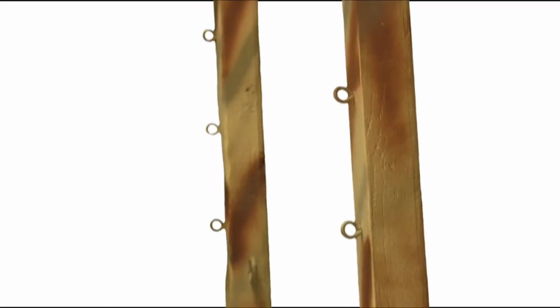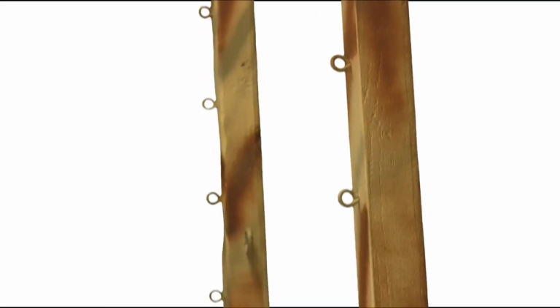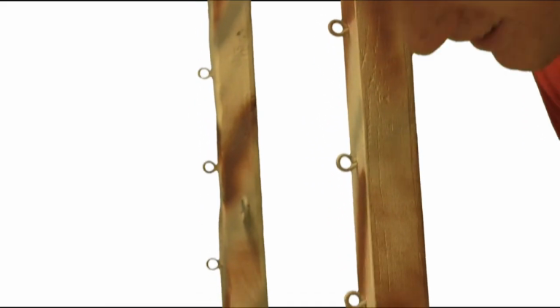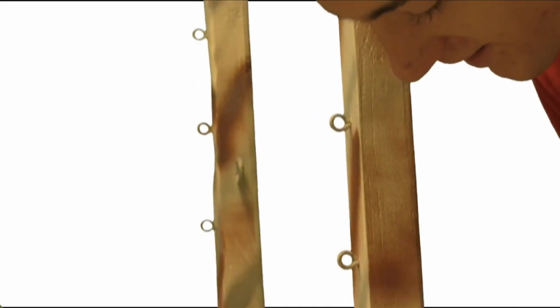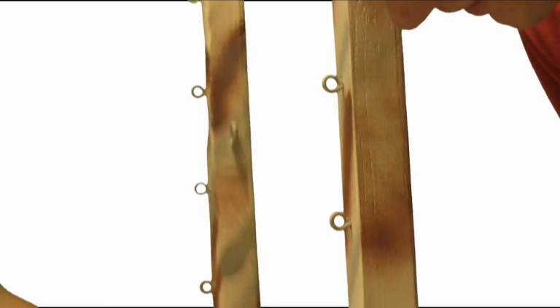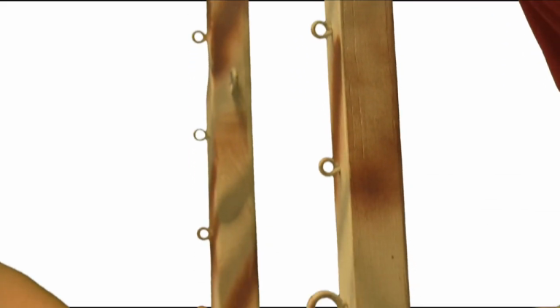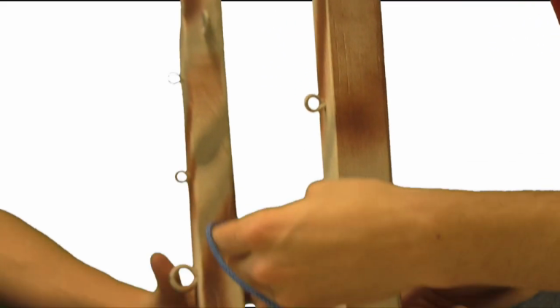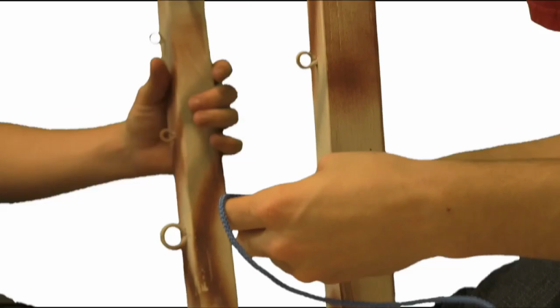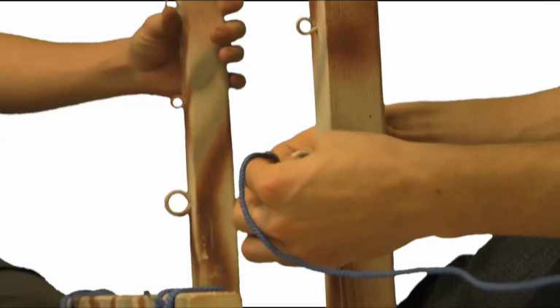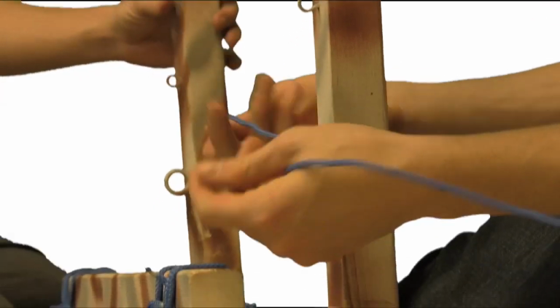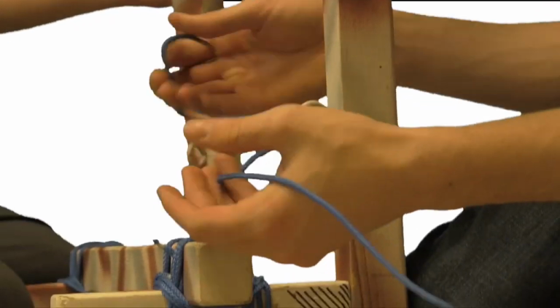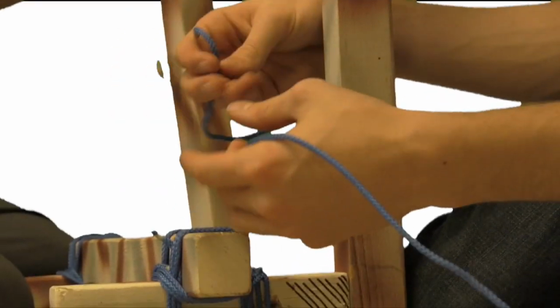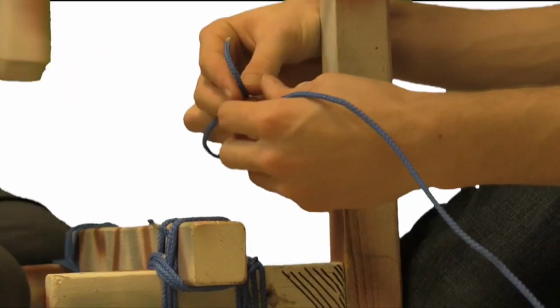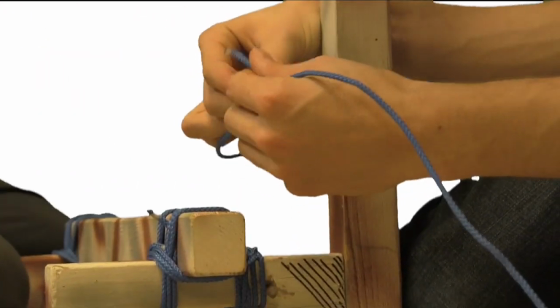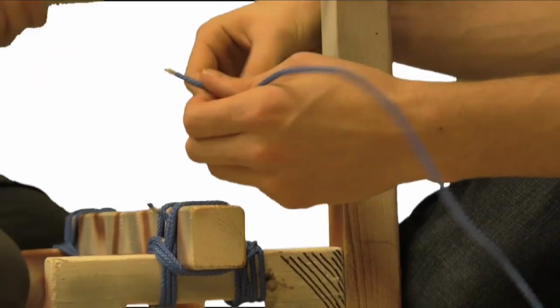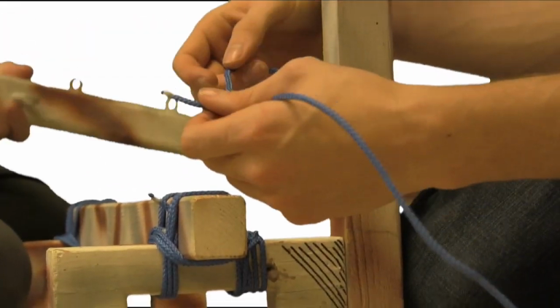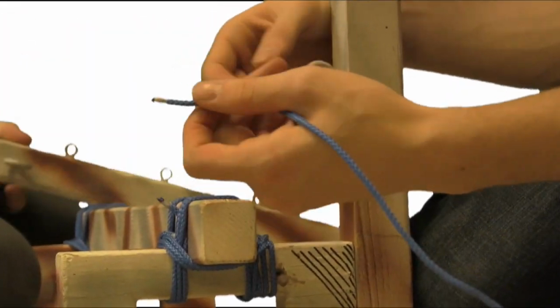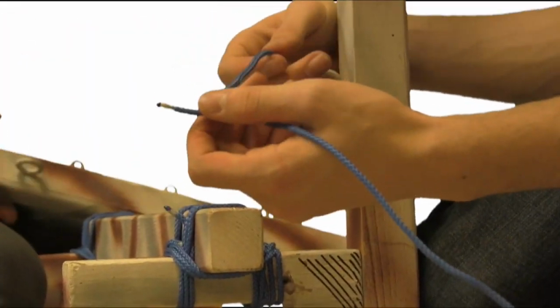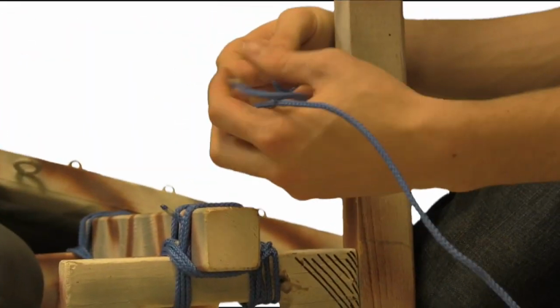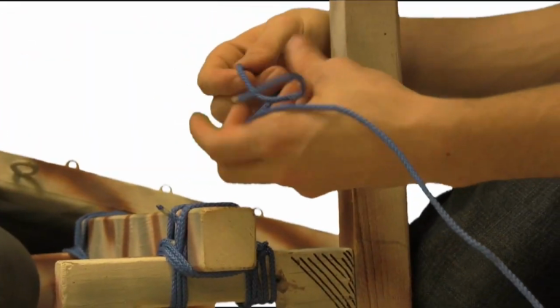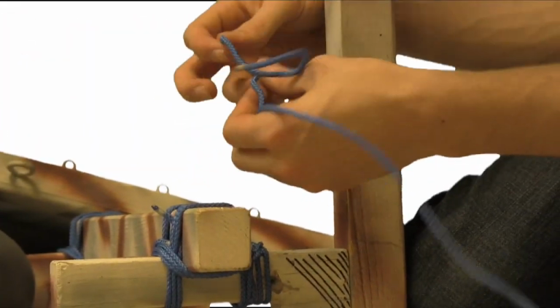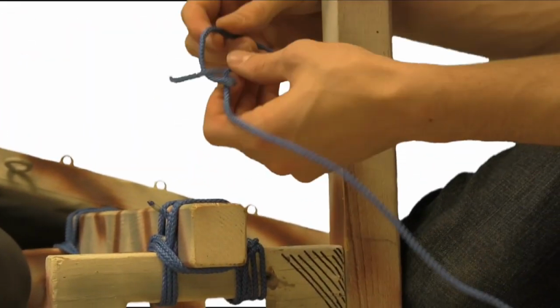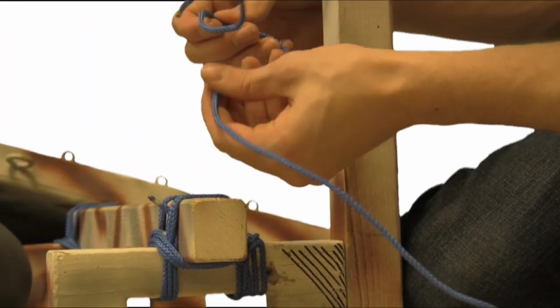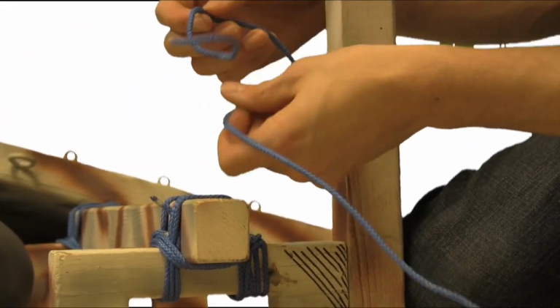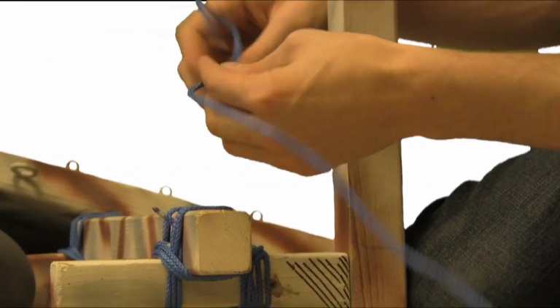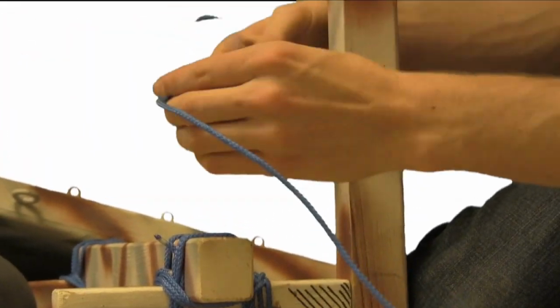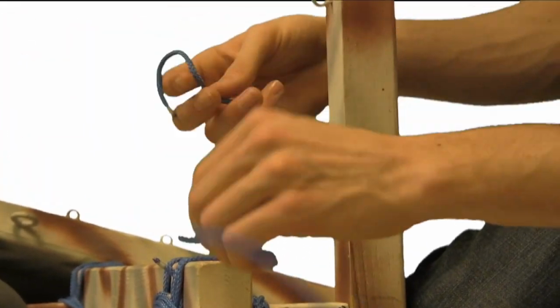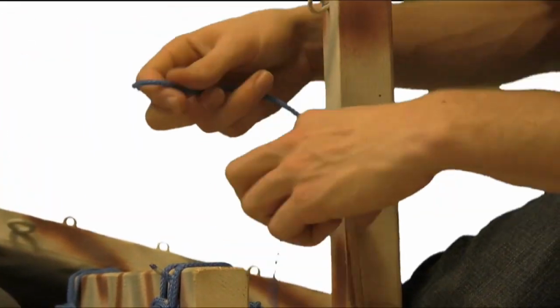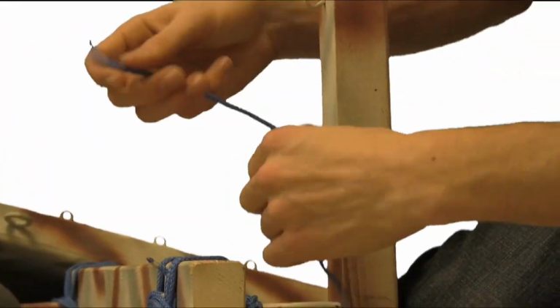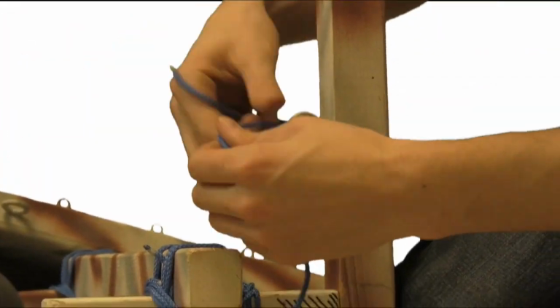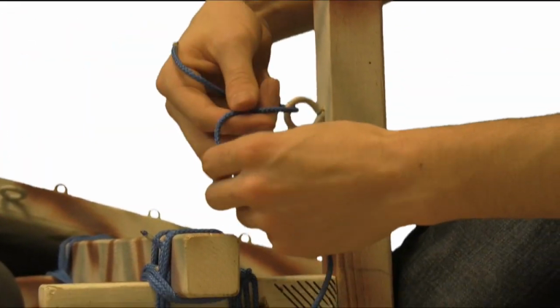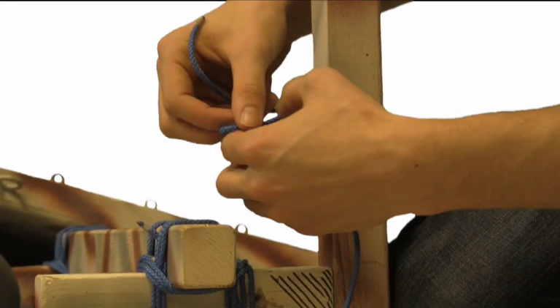For the uprights, we use a modified round lashing. First, make a bowline in the eyehook.